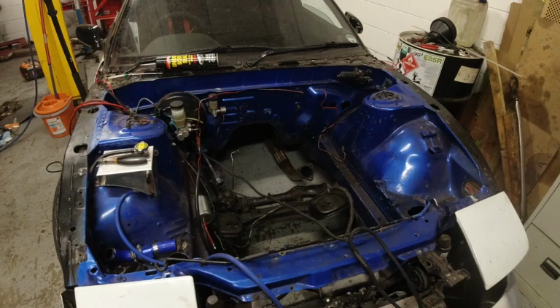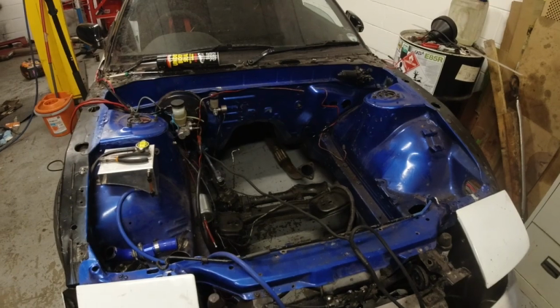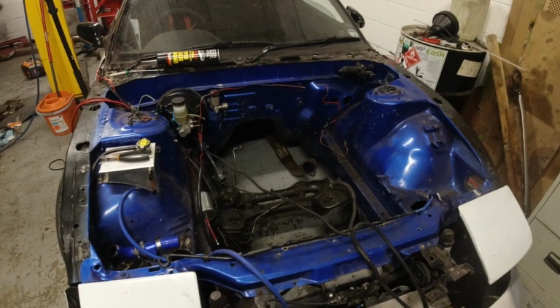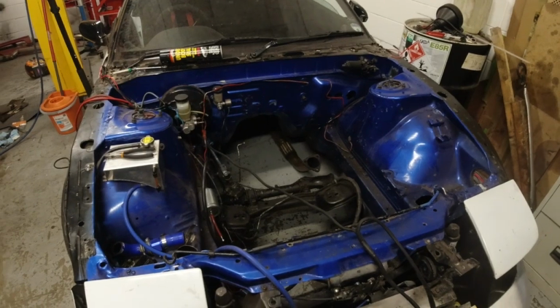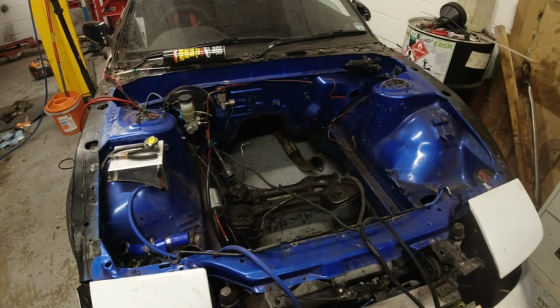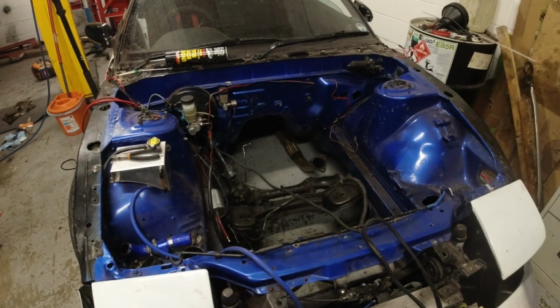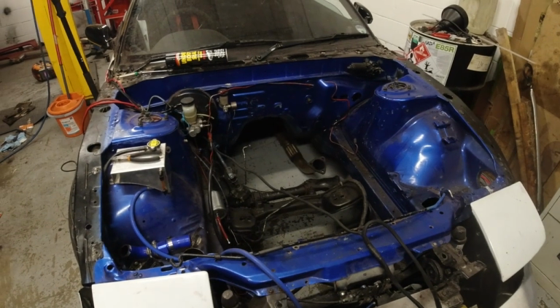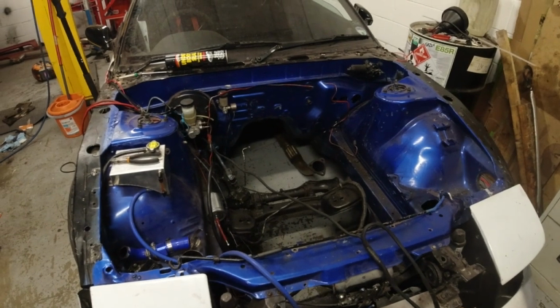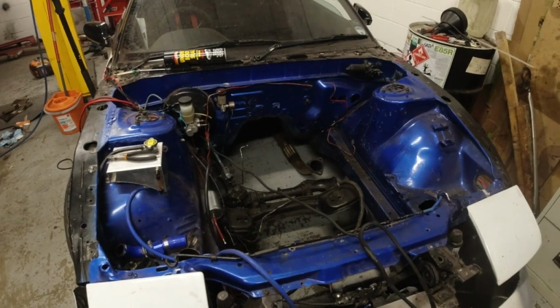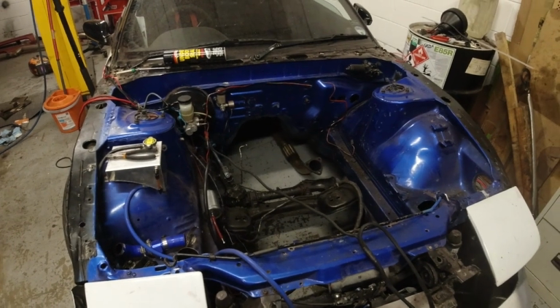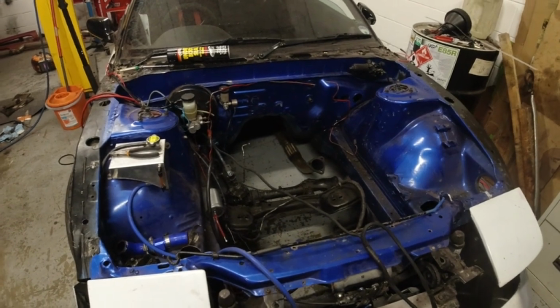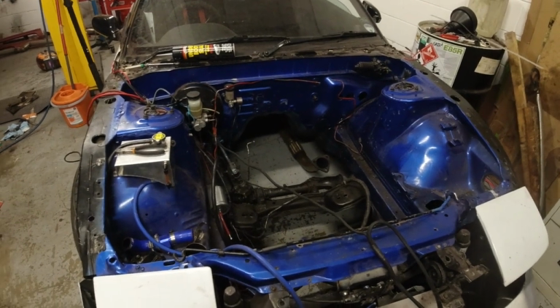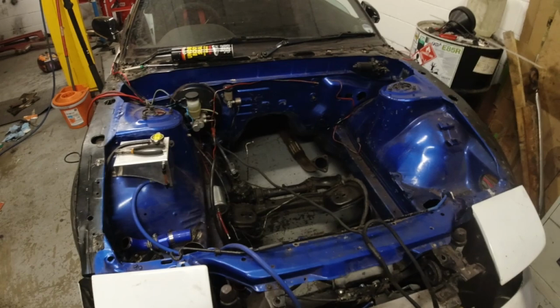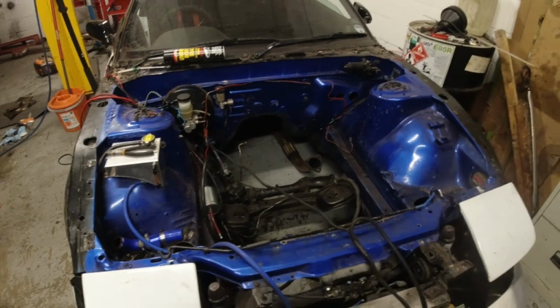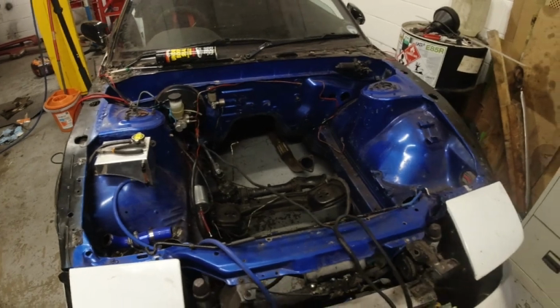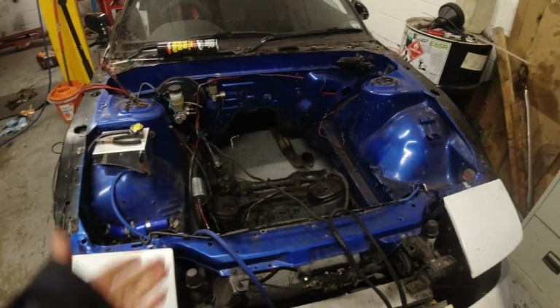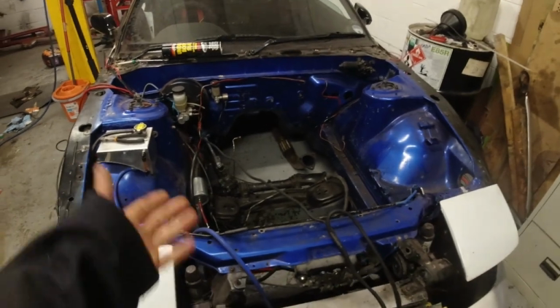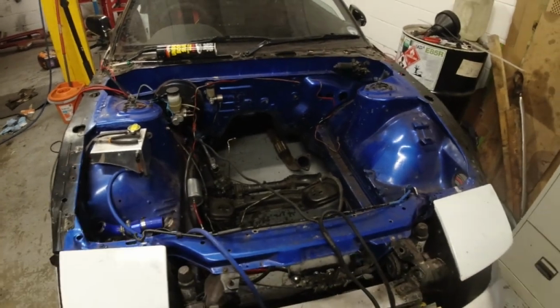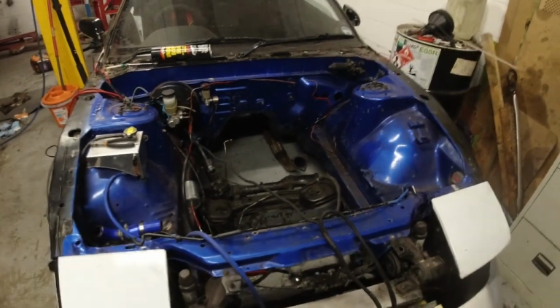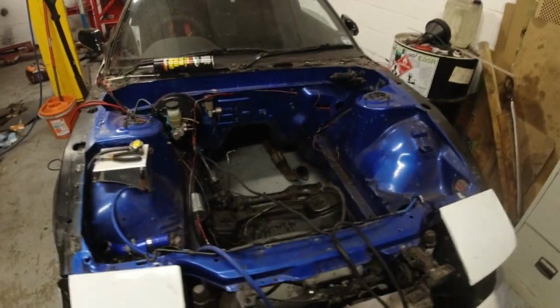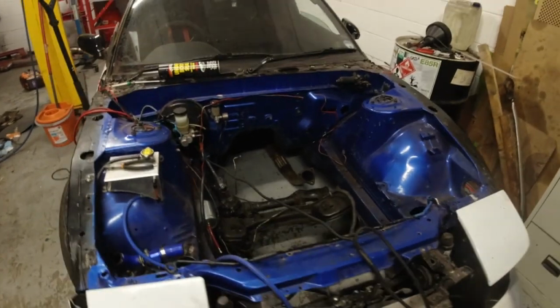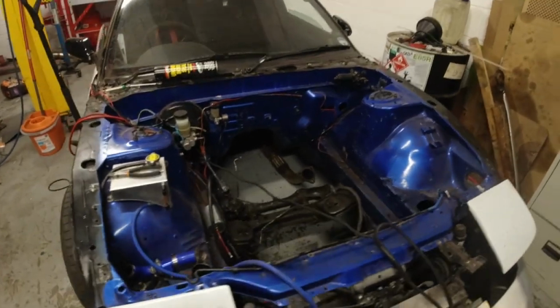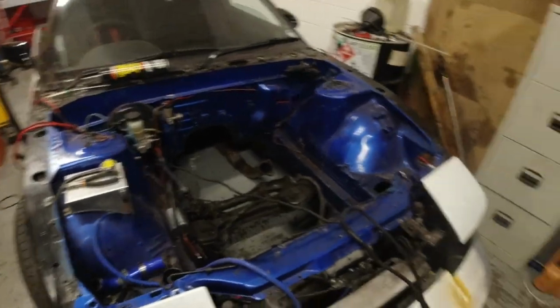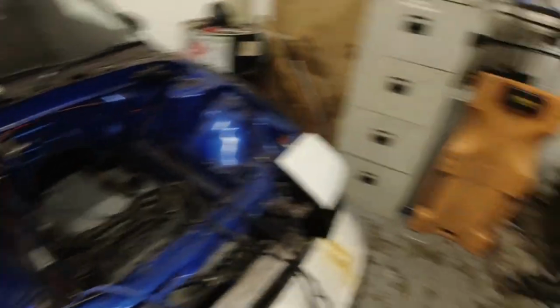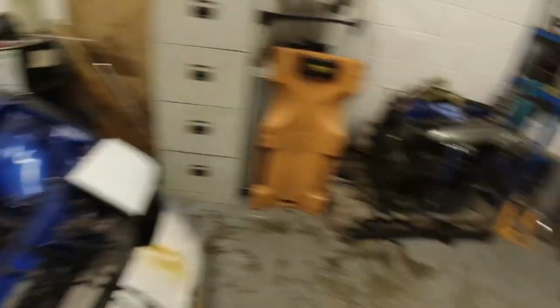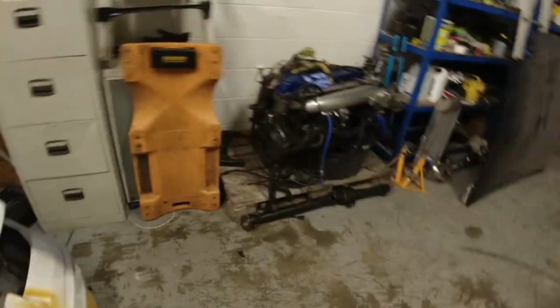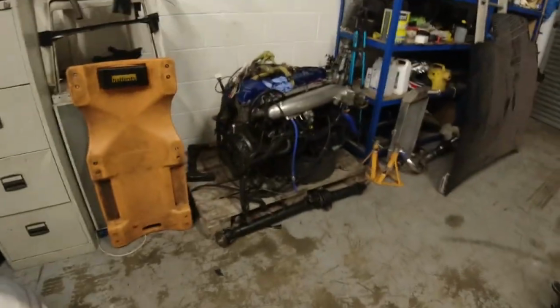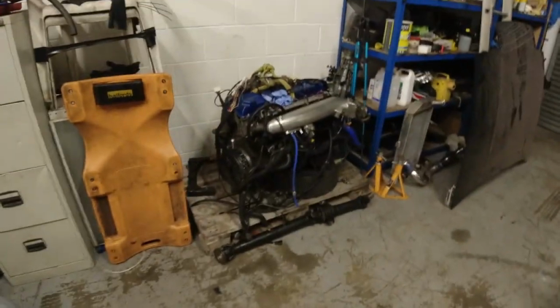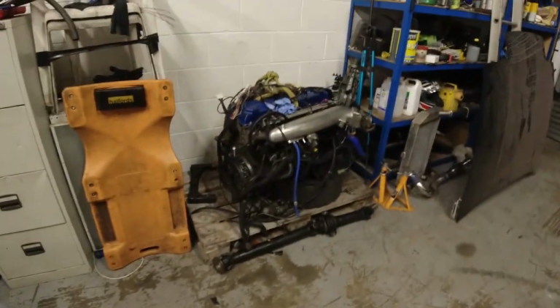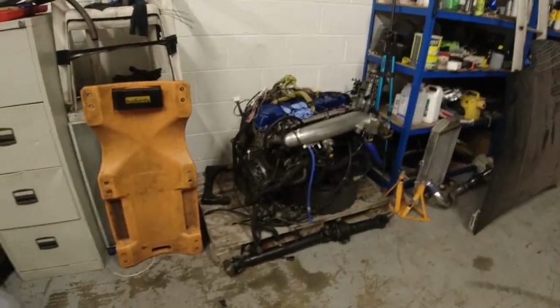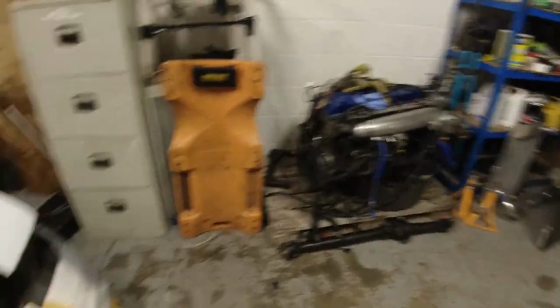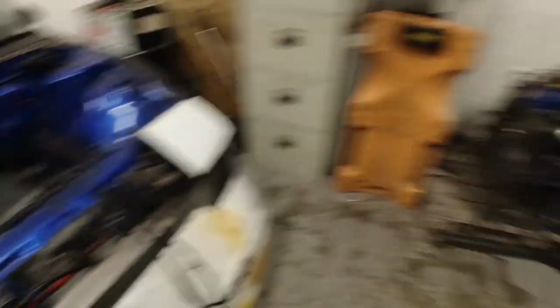So you join me here staring at my empty engine bay. As you can see, the engine is no longer in there — it's now over there on a pallet.